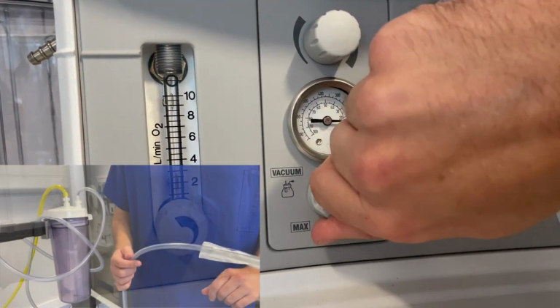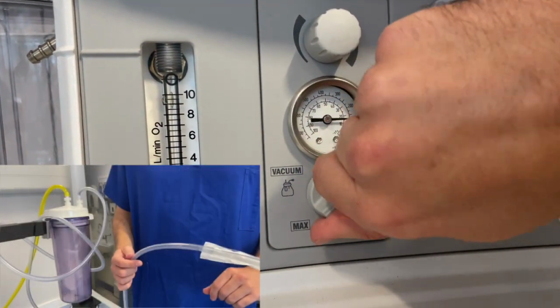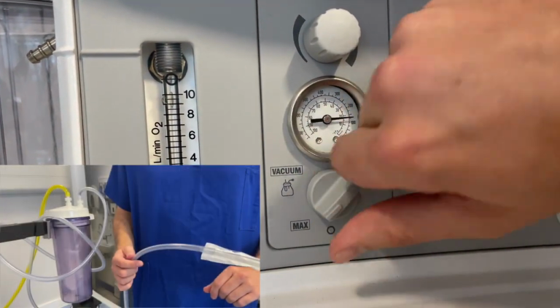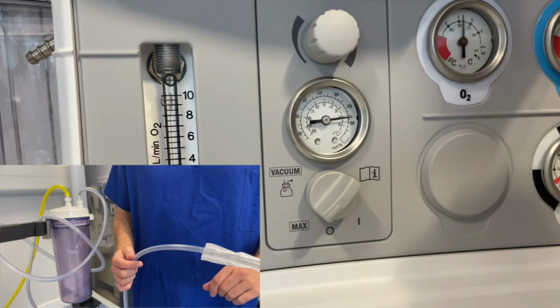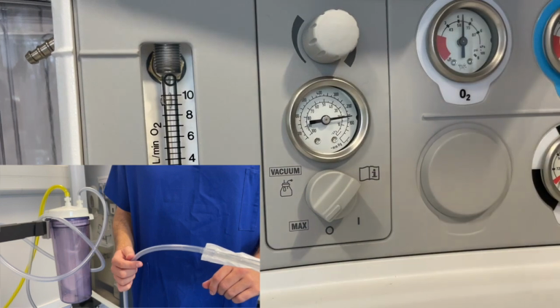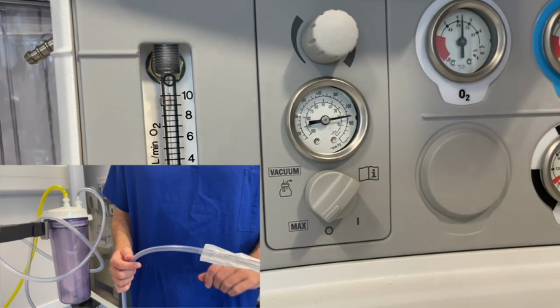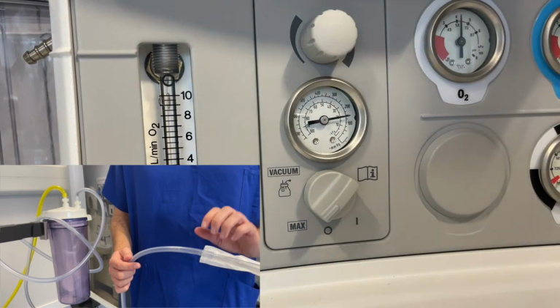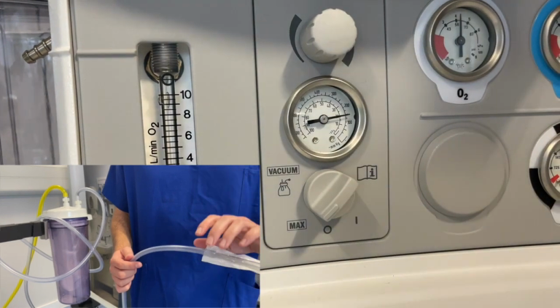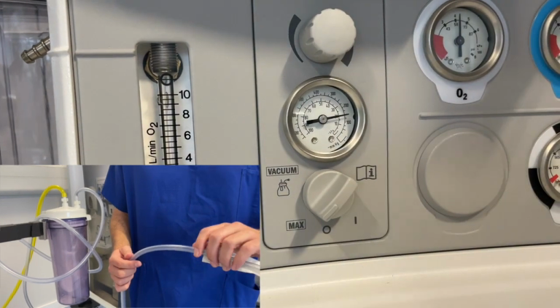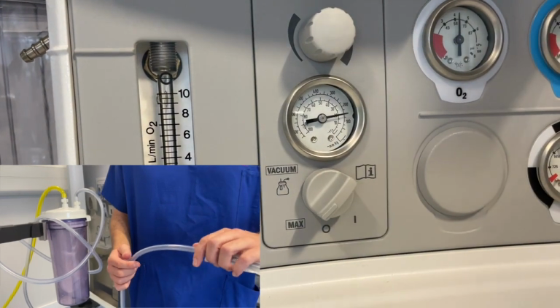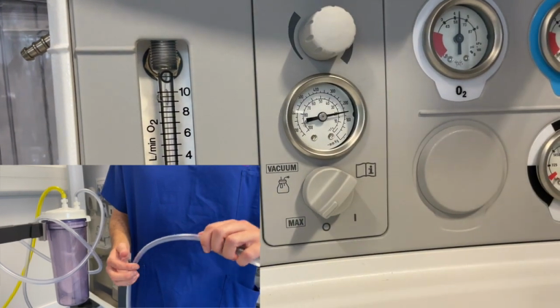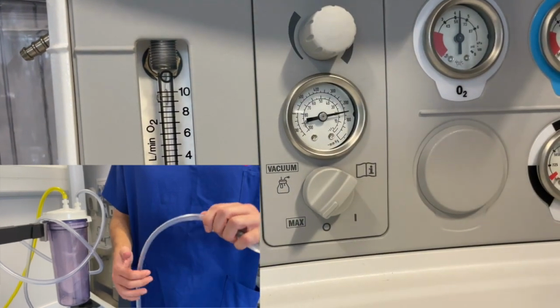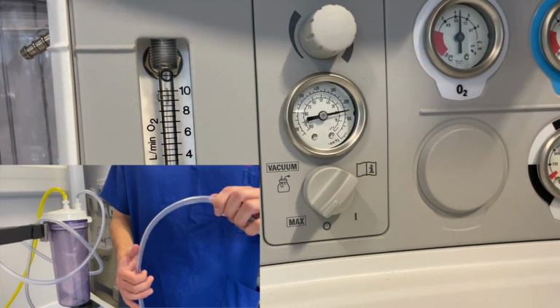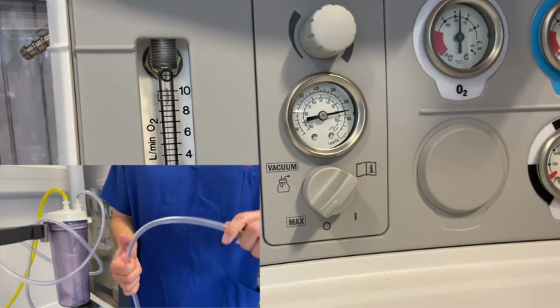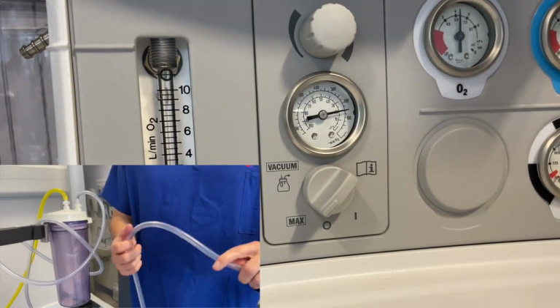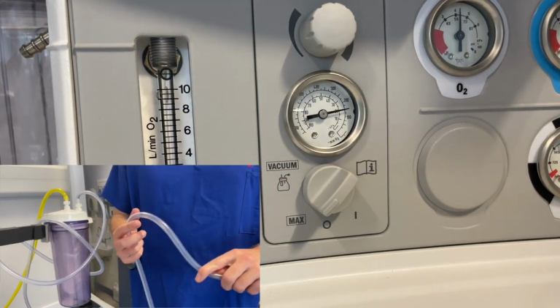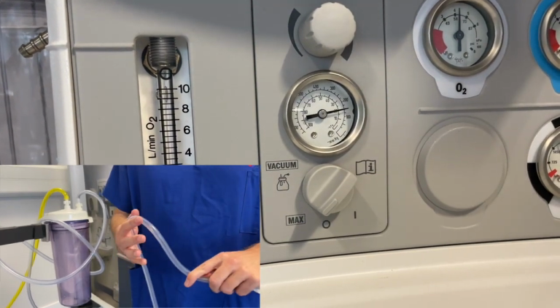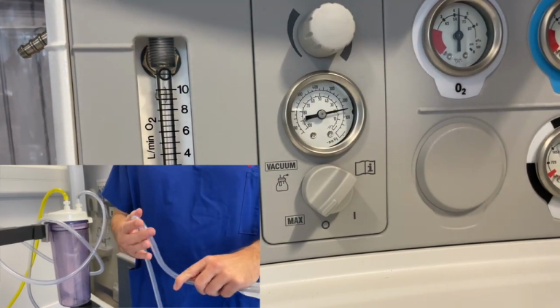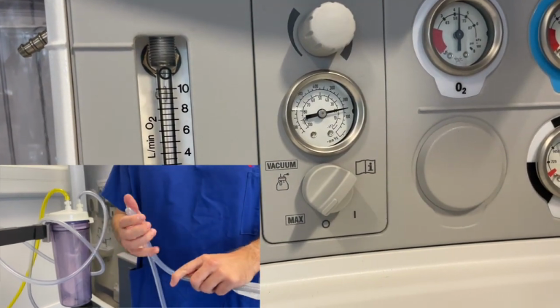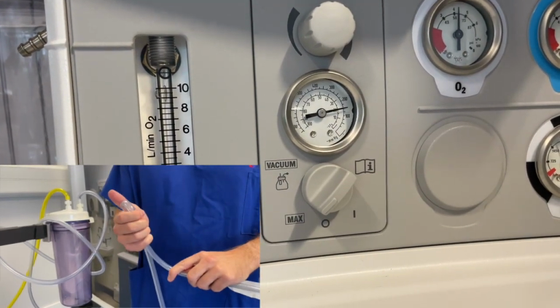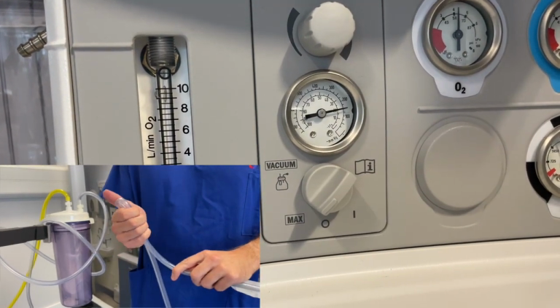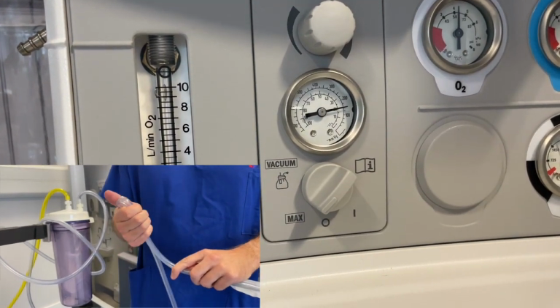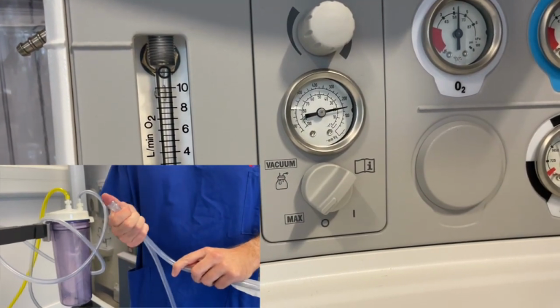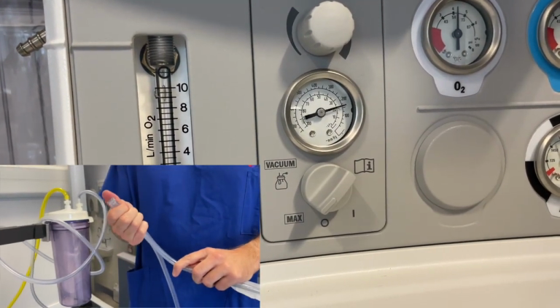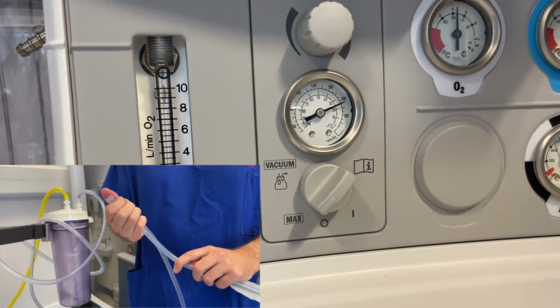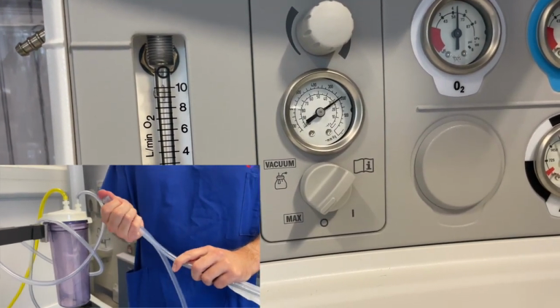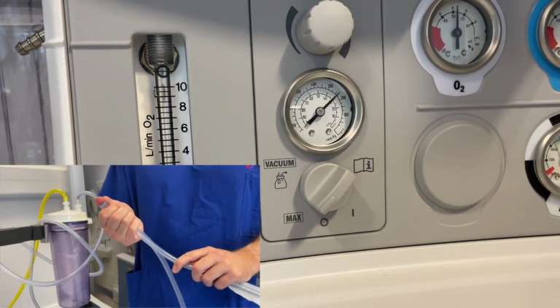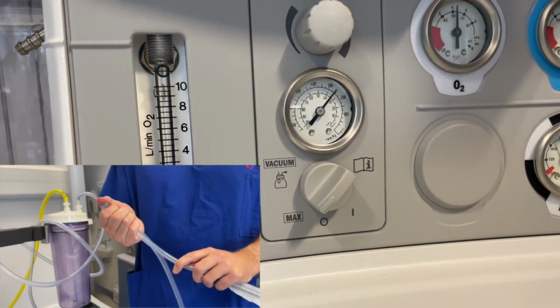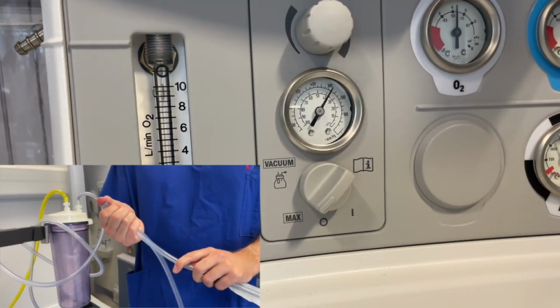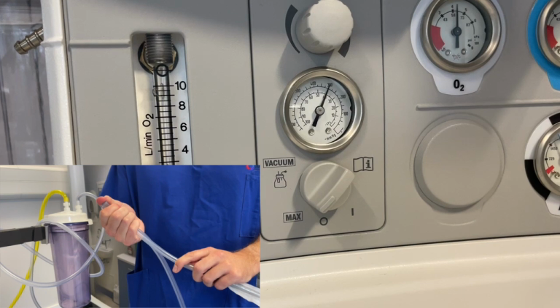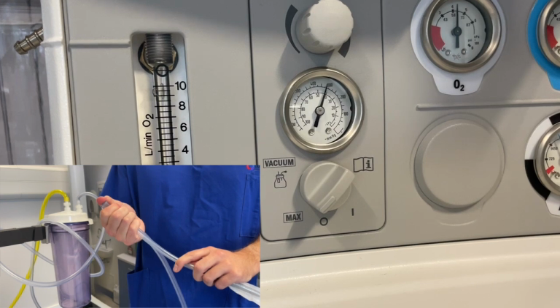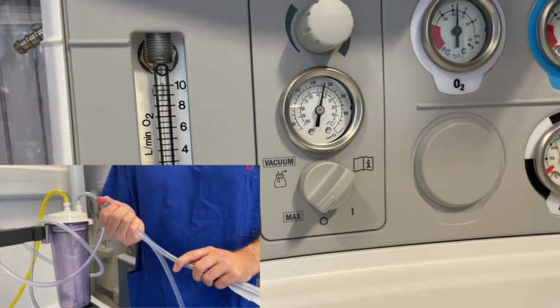If you have two vaporizers mounted onto the back bar, you can test this system by turning one on and attempting to turn the second one on at the same time. Test the effectiveness of the suction by occluding the suction tubing and watching the pressure build on the gauge.